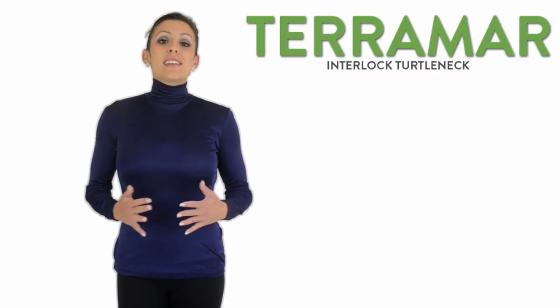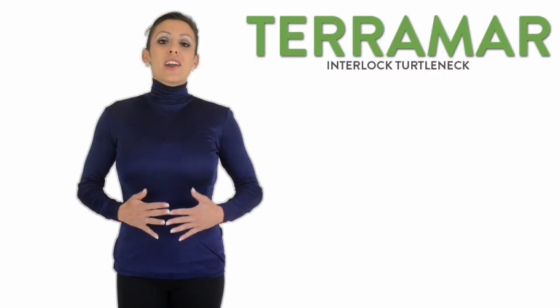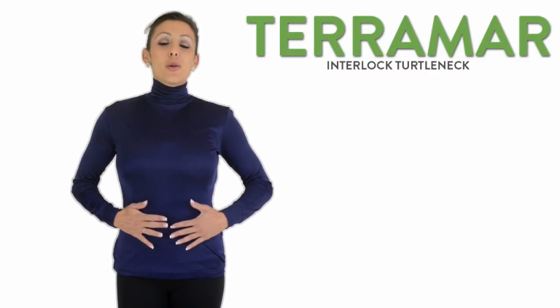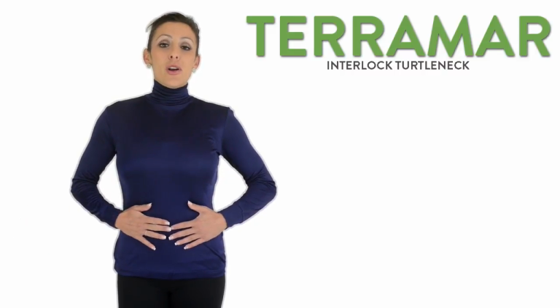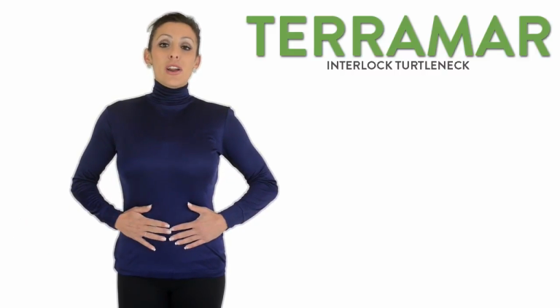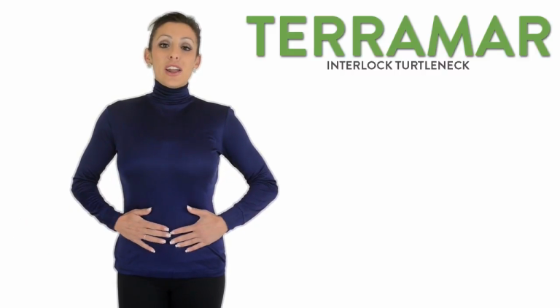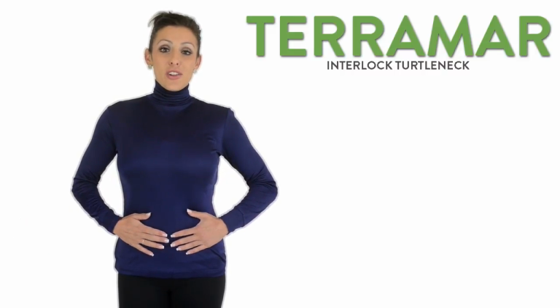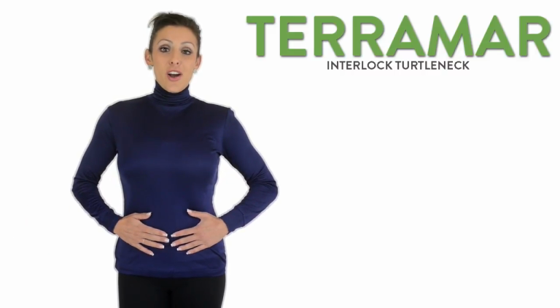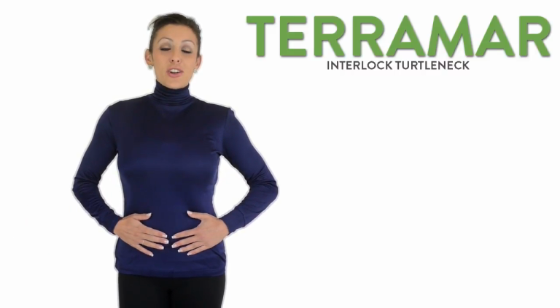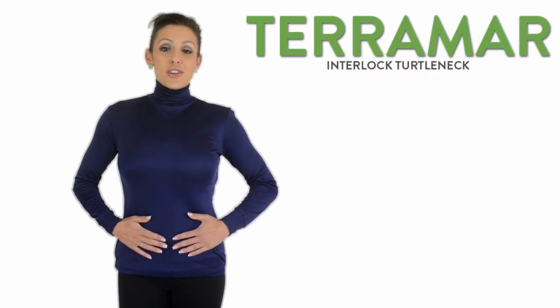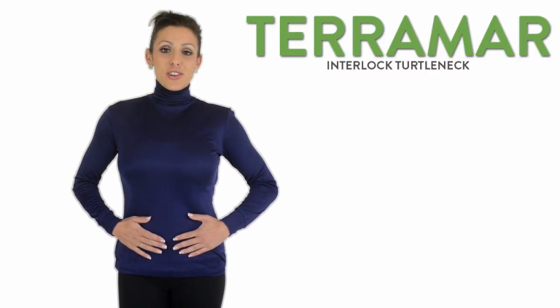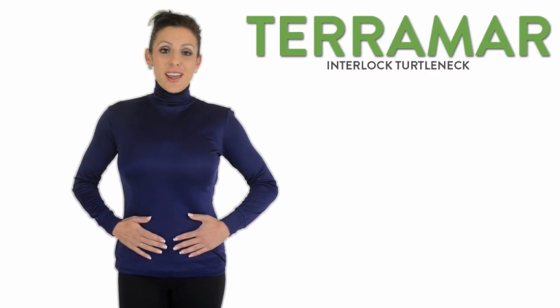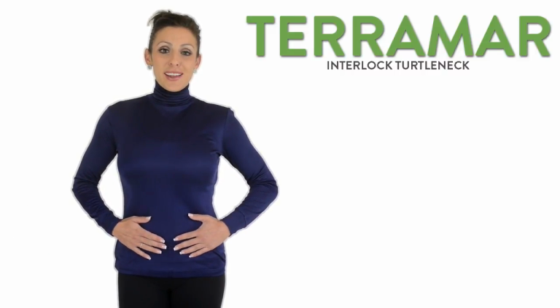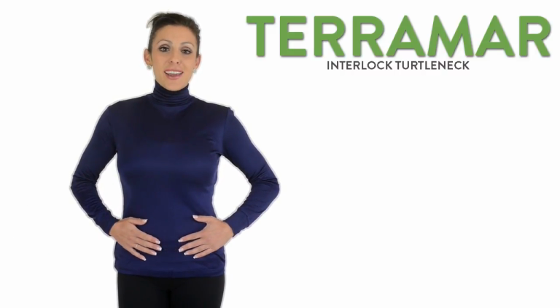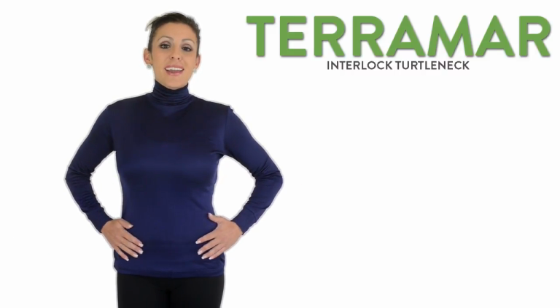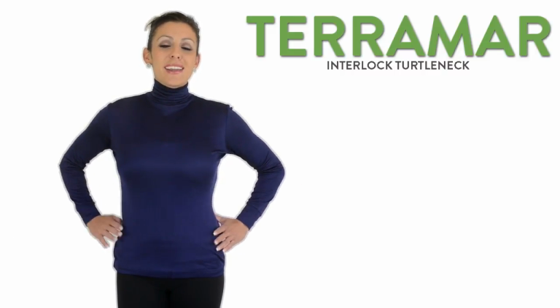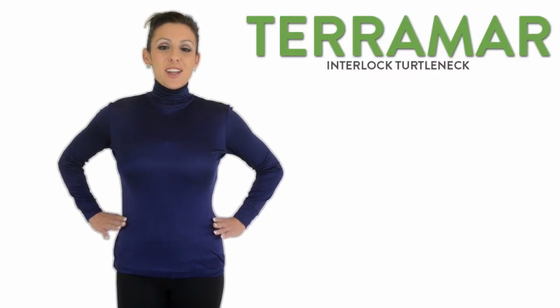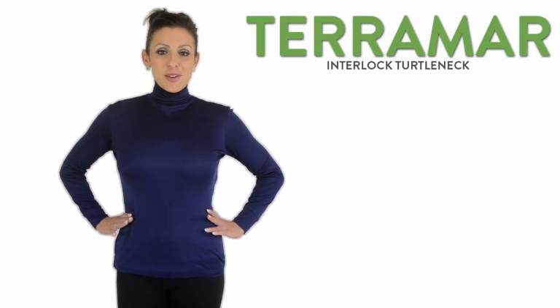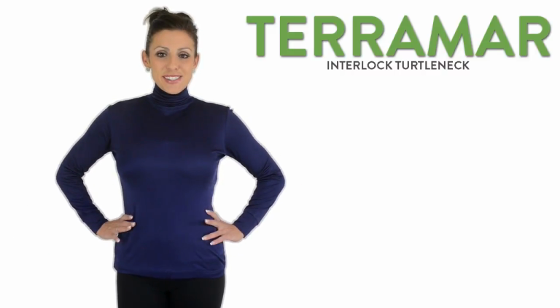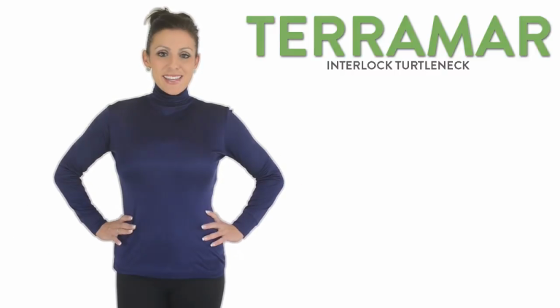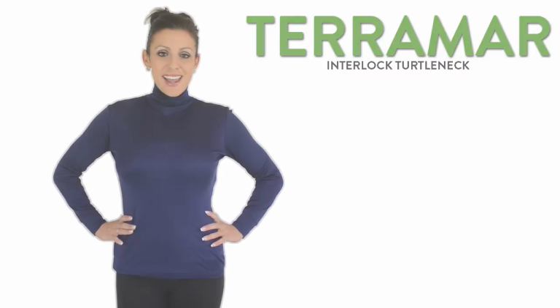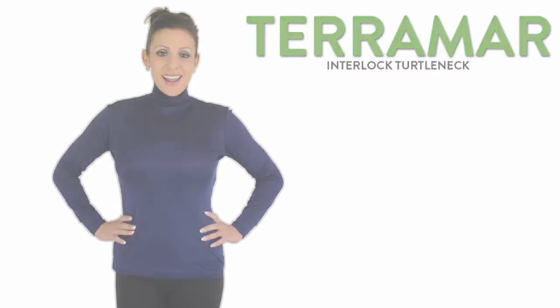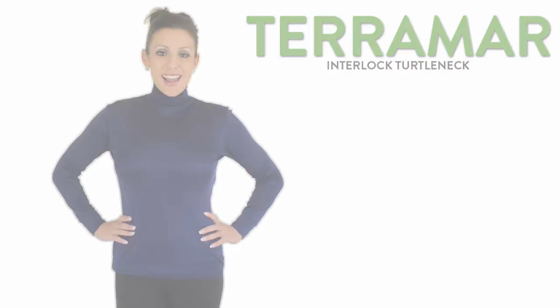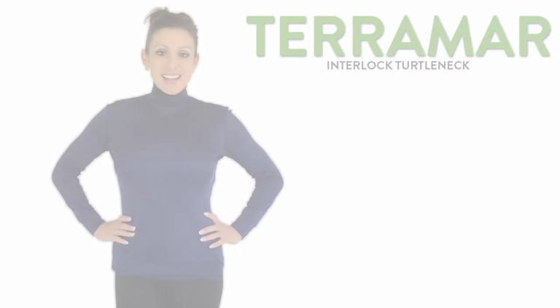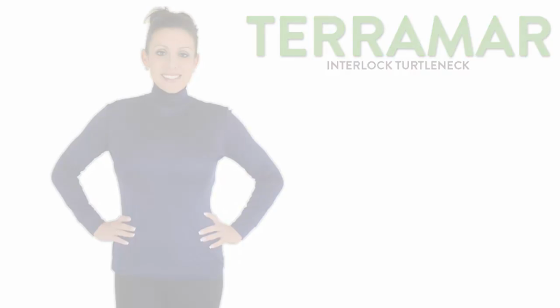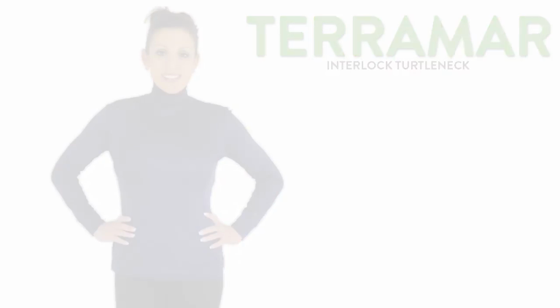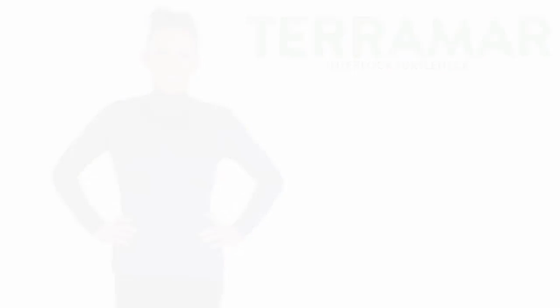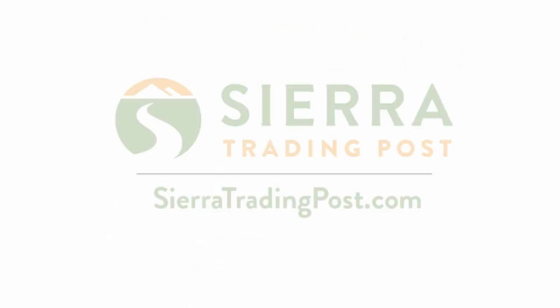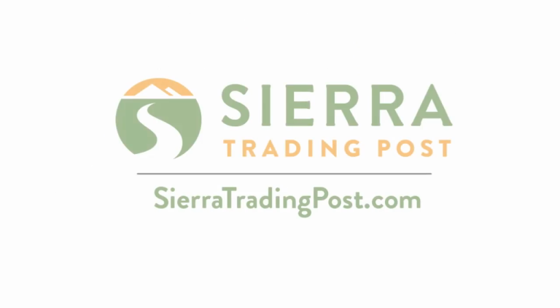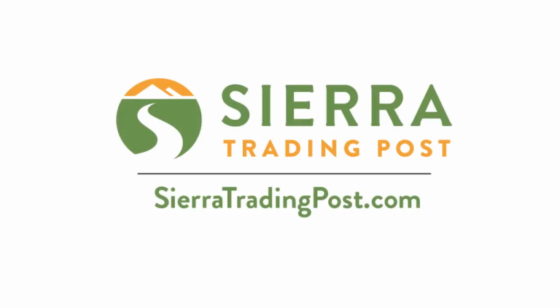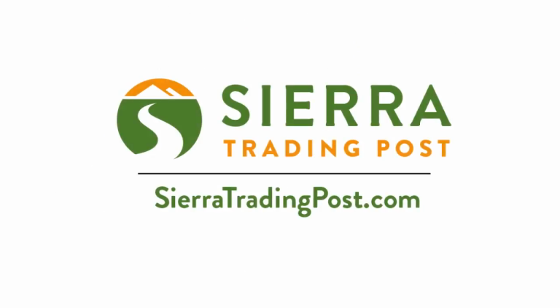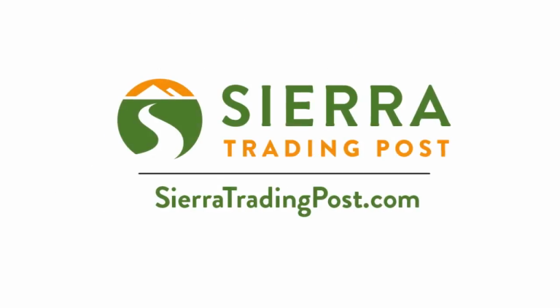Terramar Interlock Turtleneck. Get yours today at Sierra Trading Post.